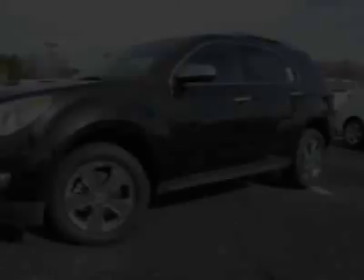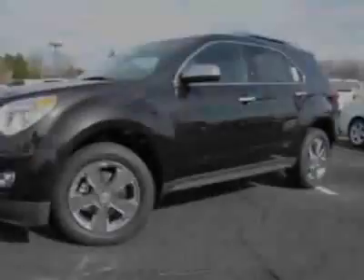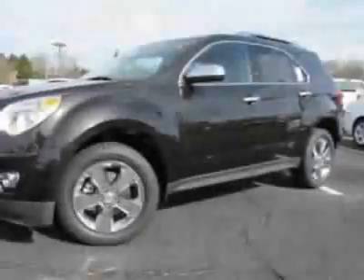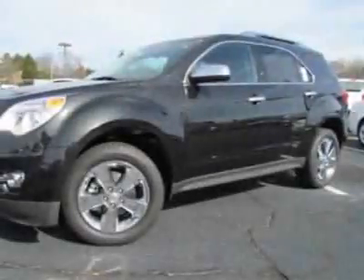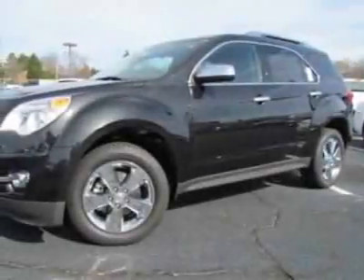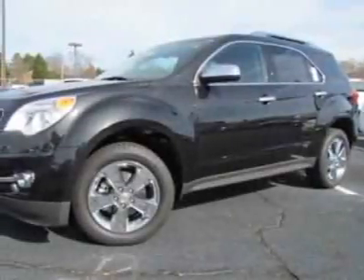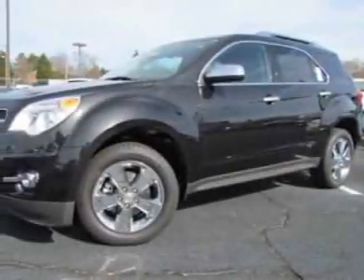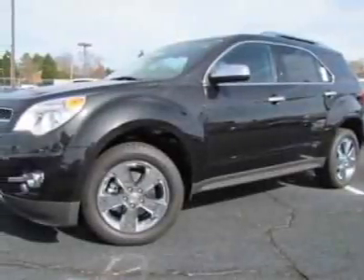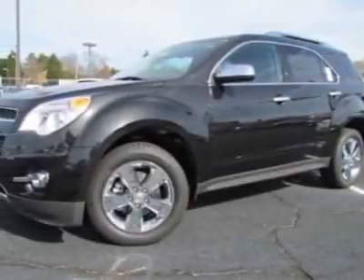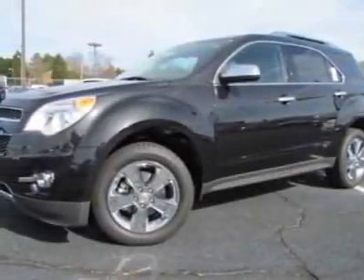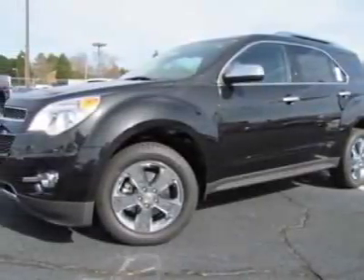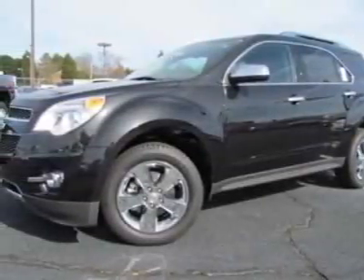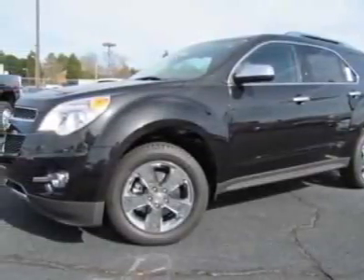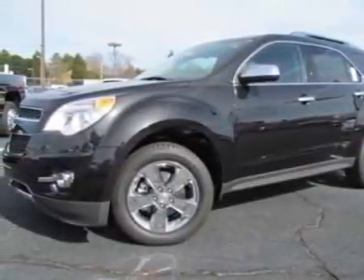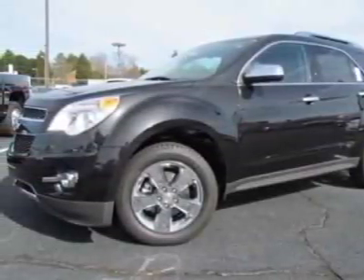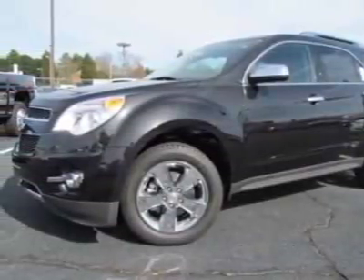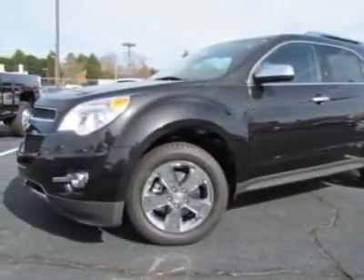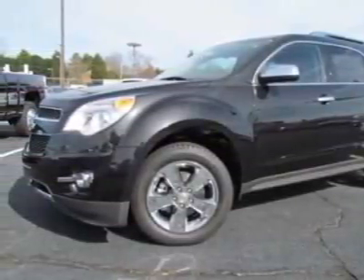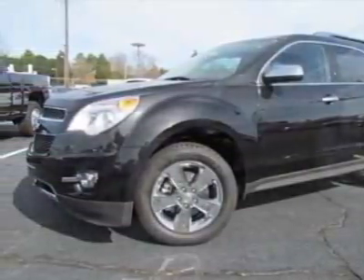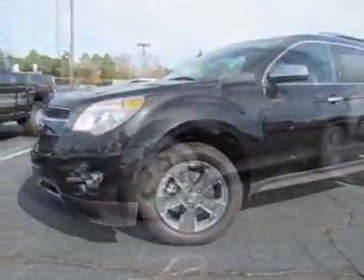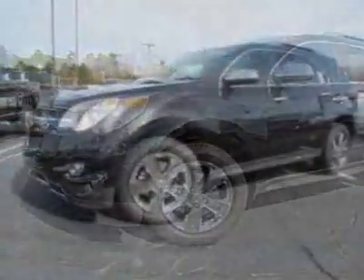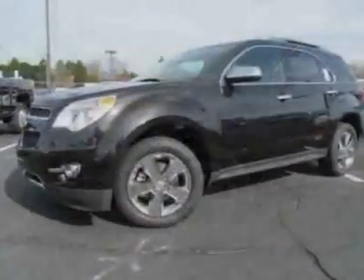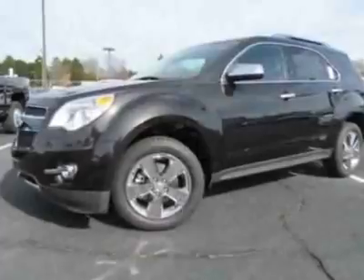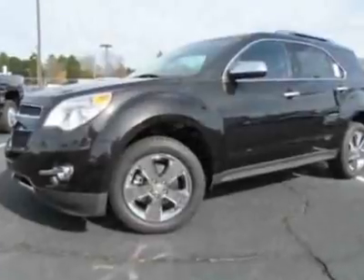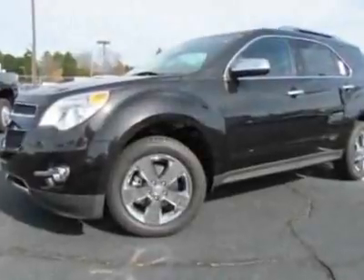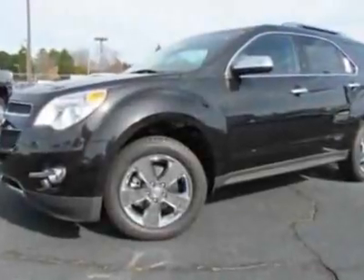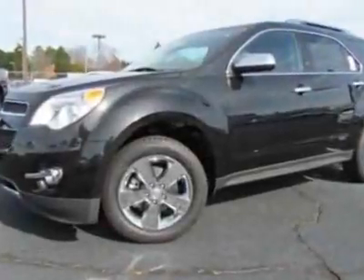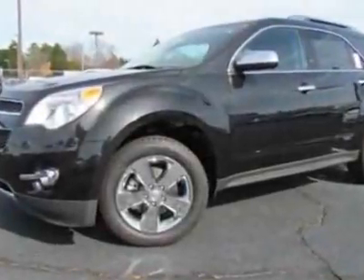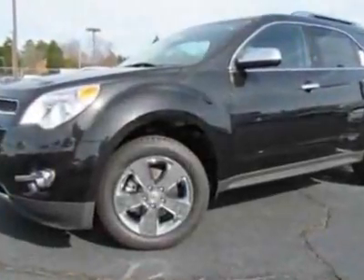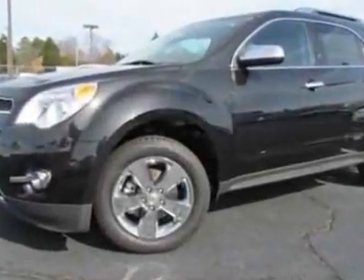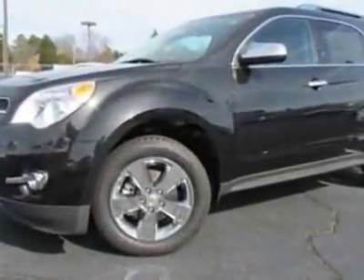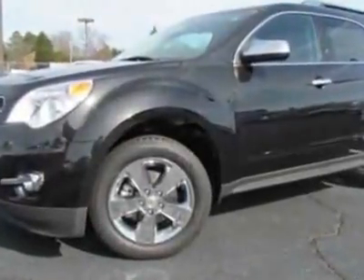Check out this new 2012 Chevrolet Equinox. For your protection, this vehicle has a full factory warranty.